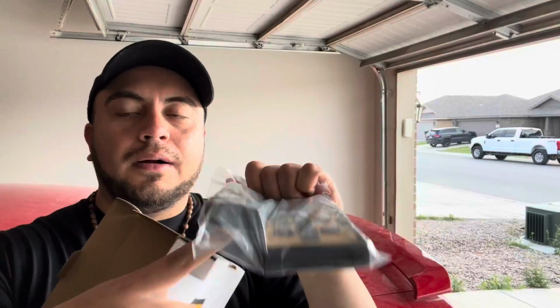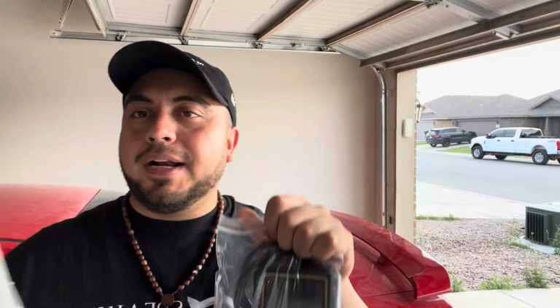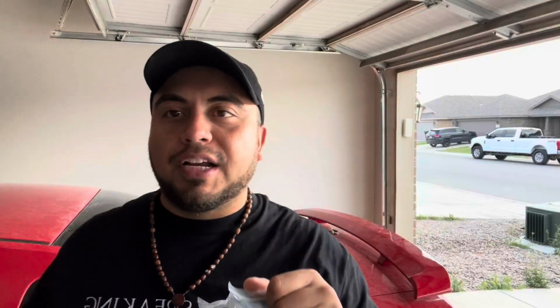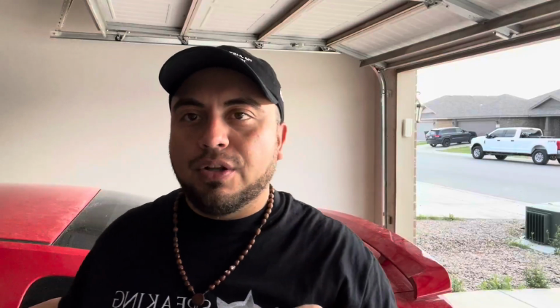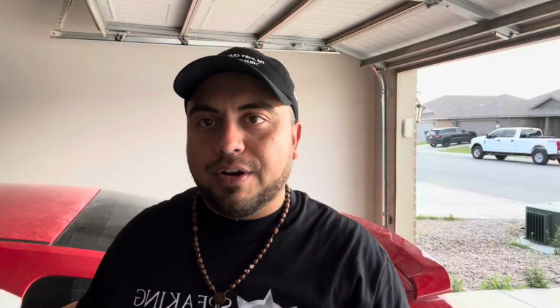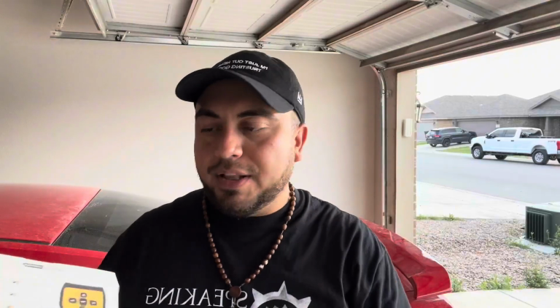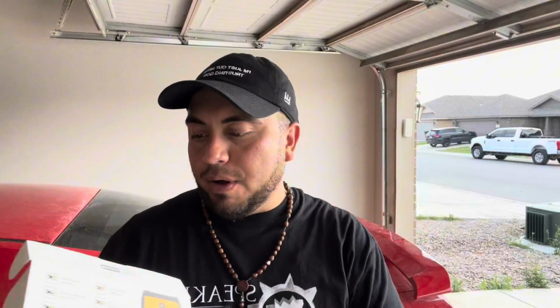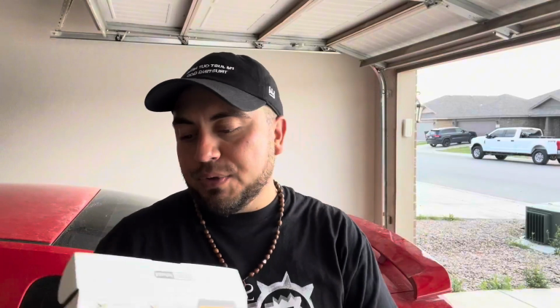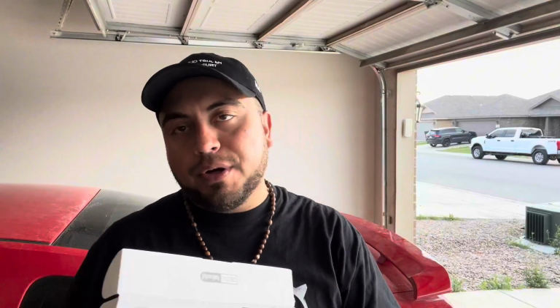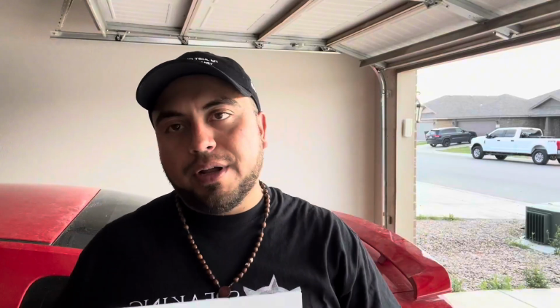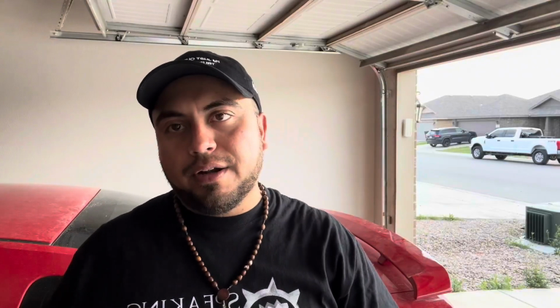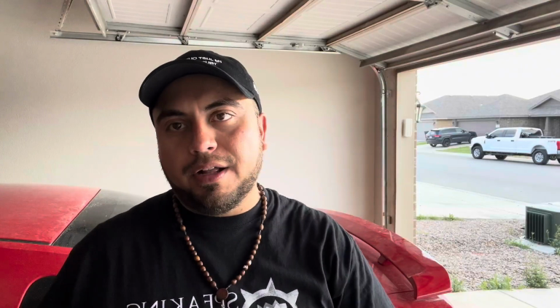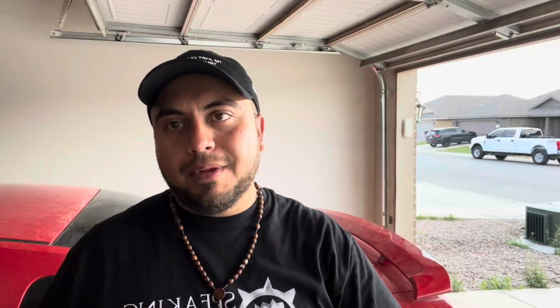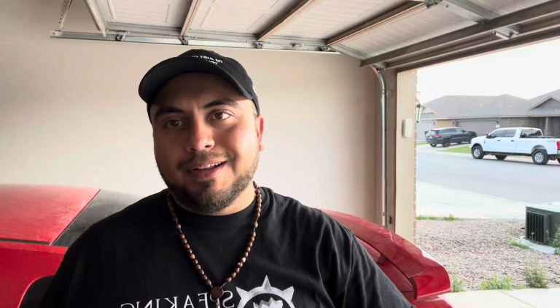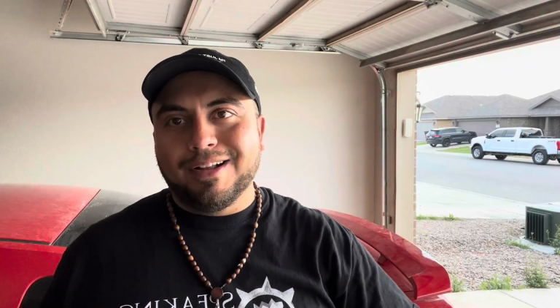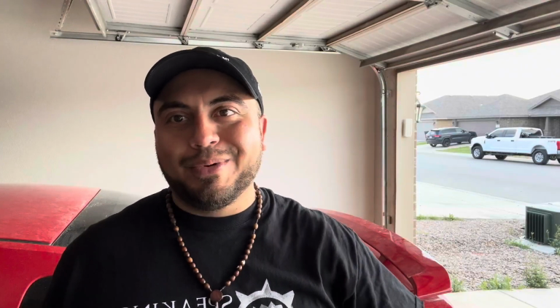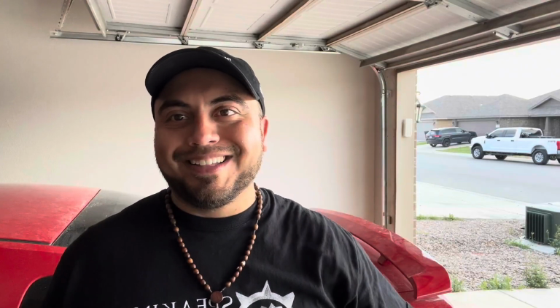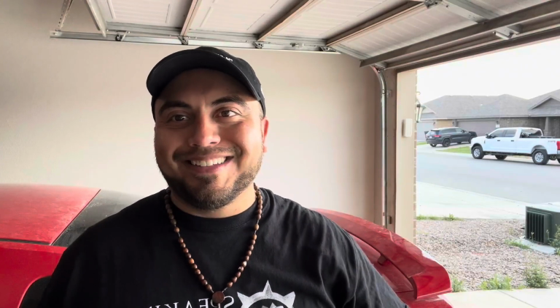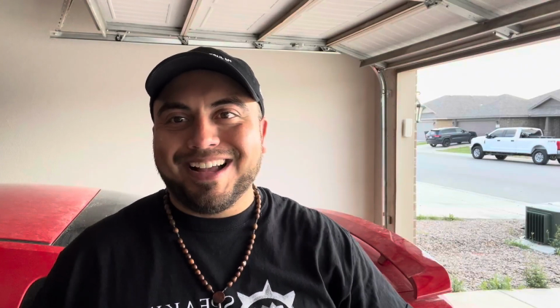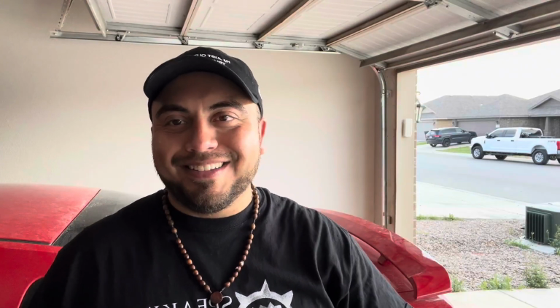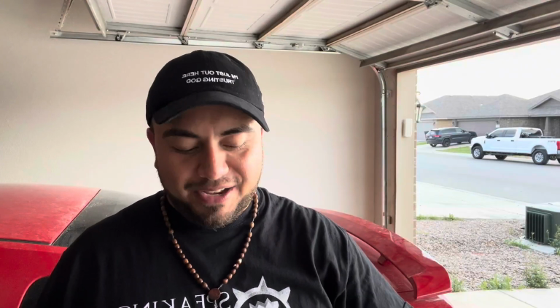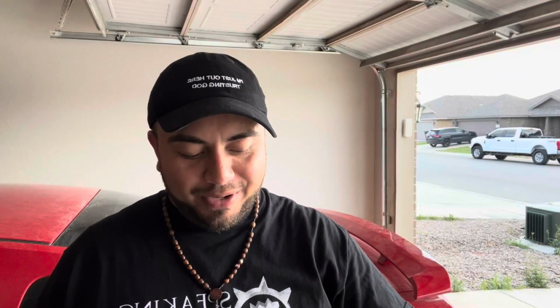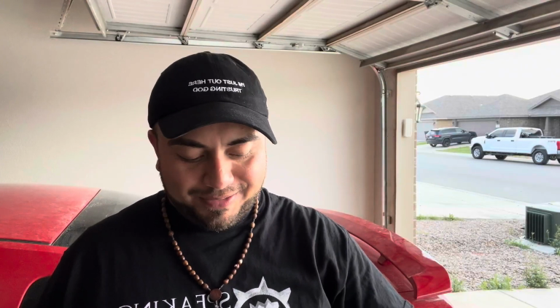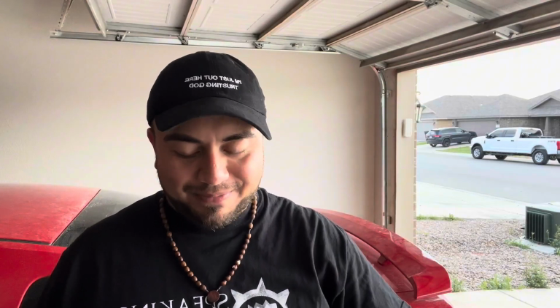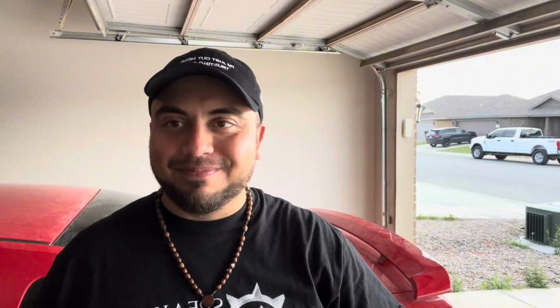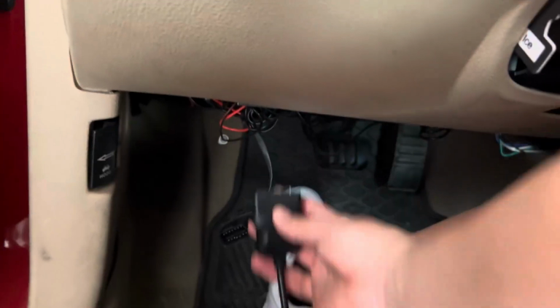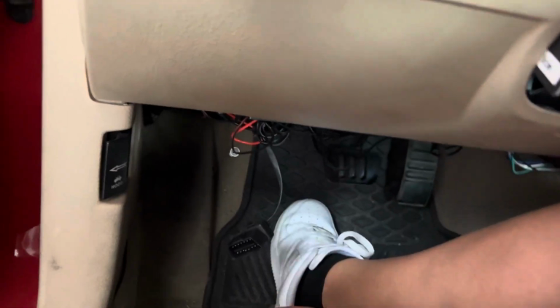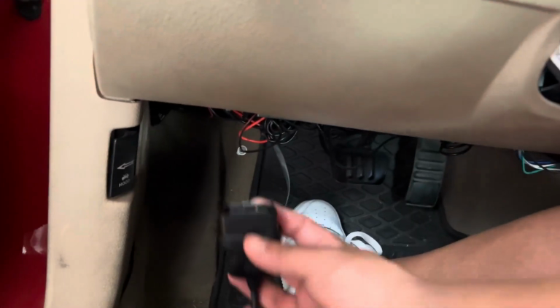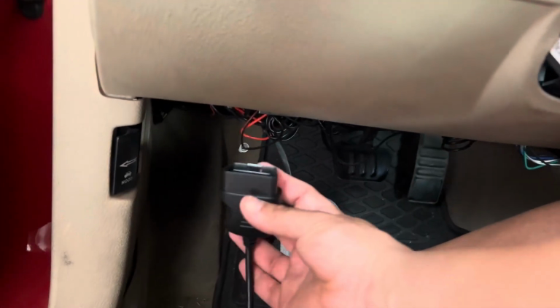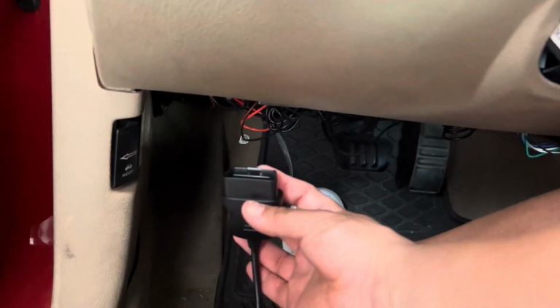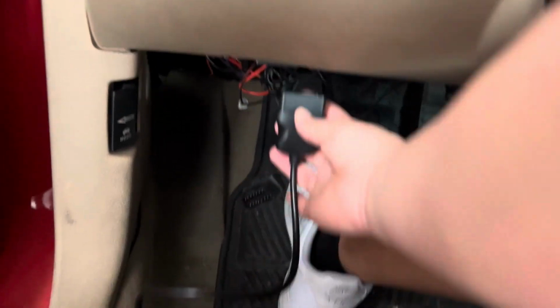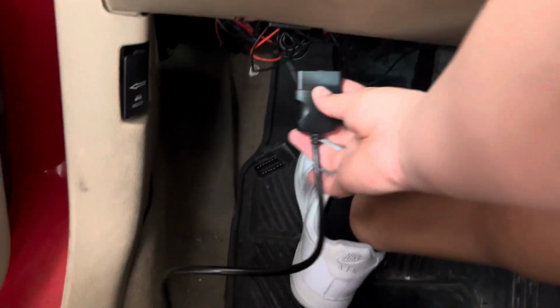Mine is actually located right at the bottom. So I'm going to go ahead and hook it up so we can test it out and see how it works. All right, so we're going to go ahead and hook it up.